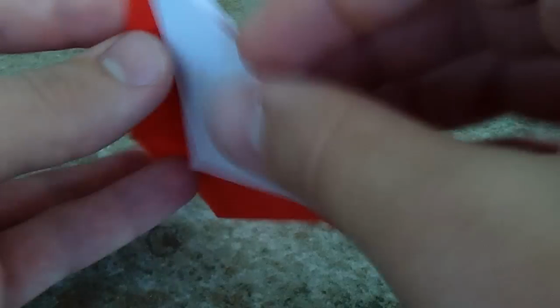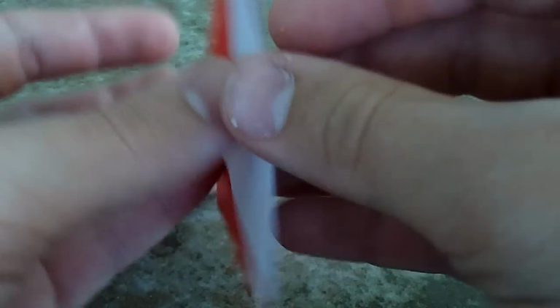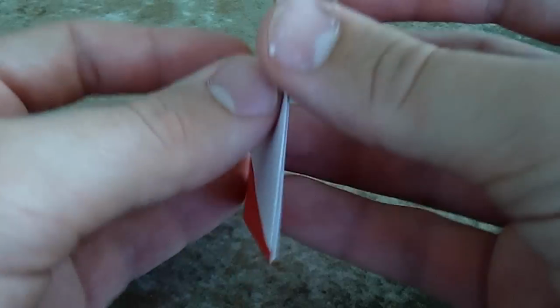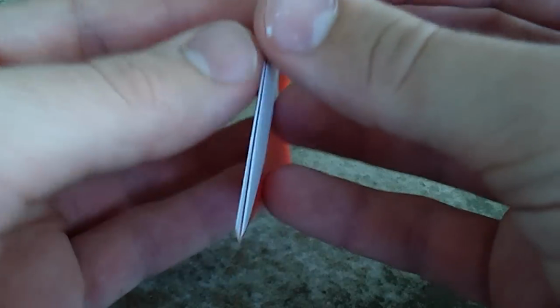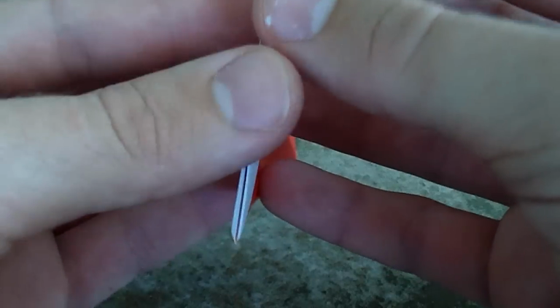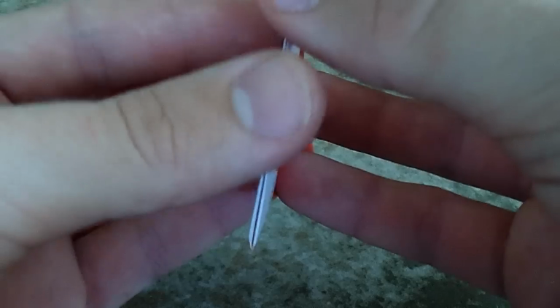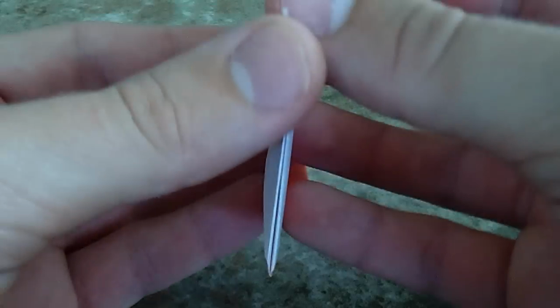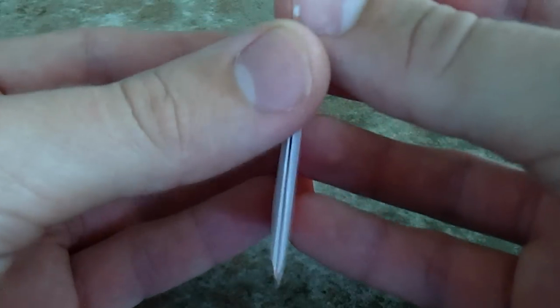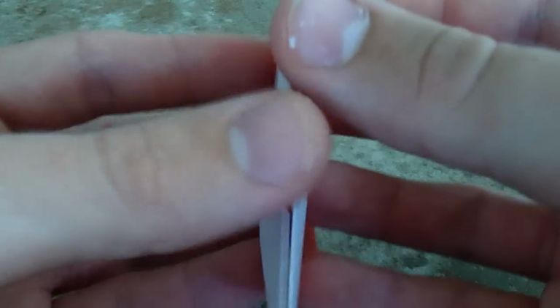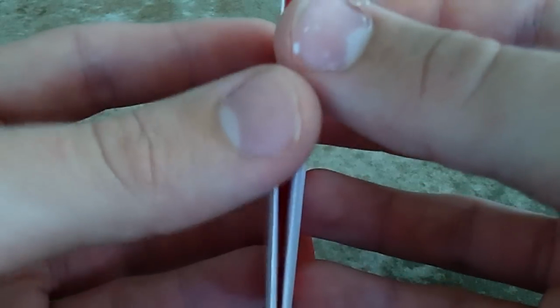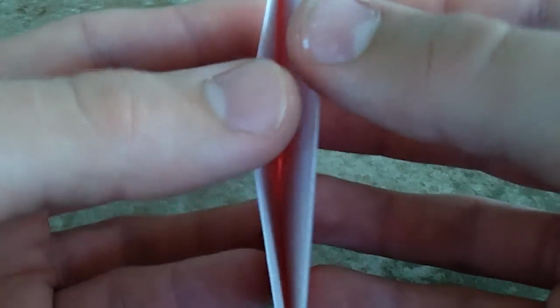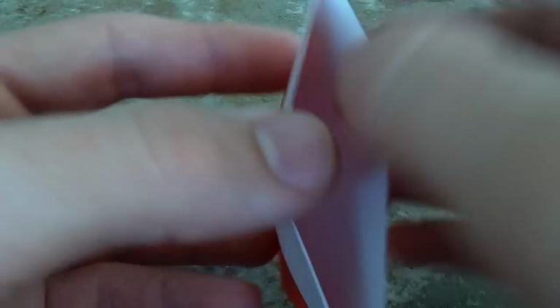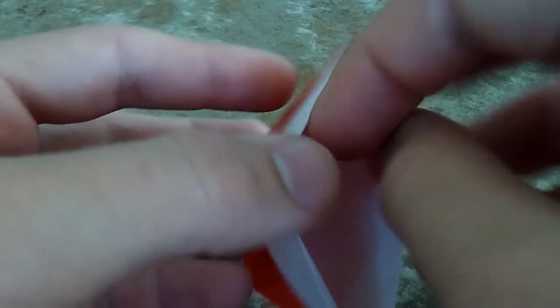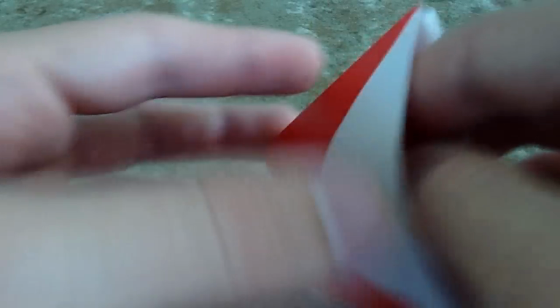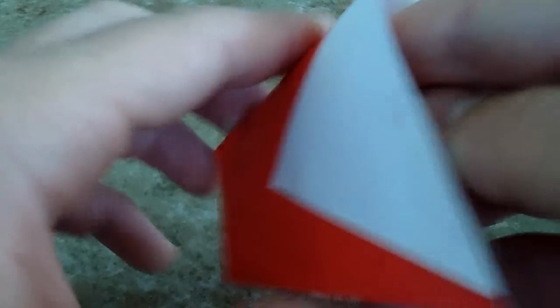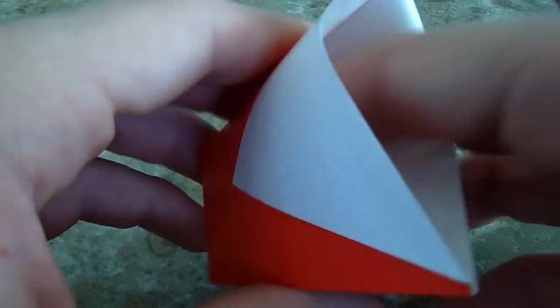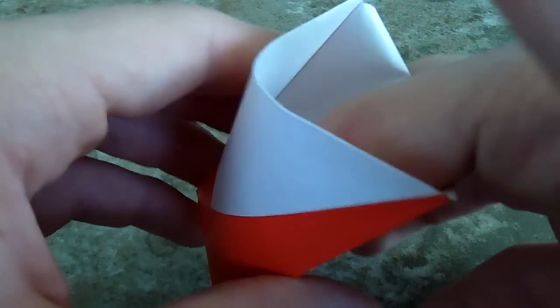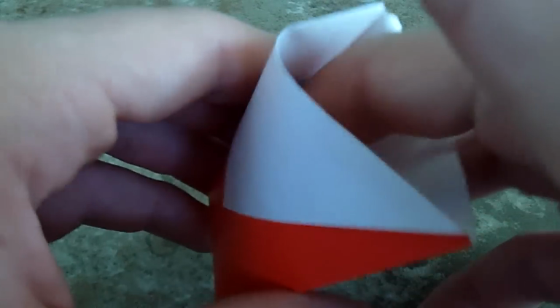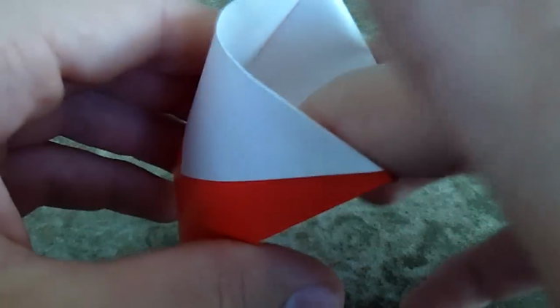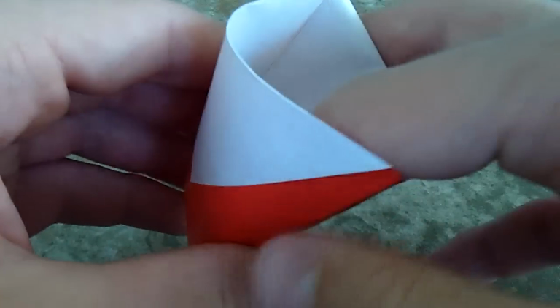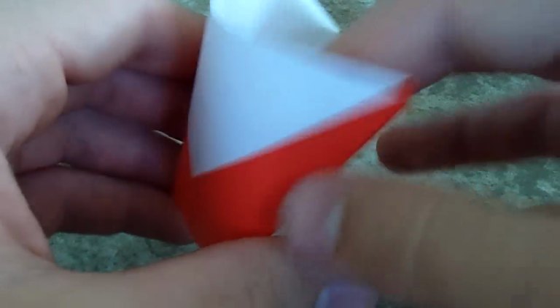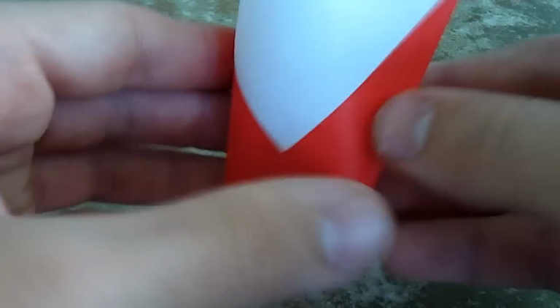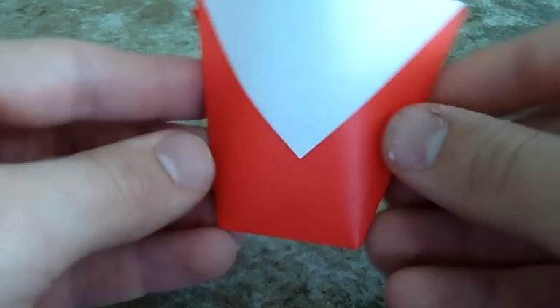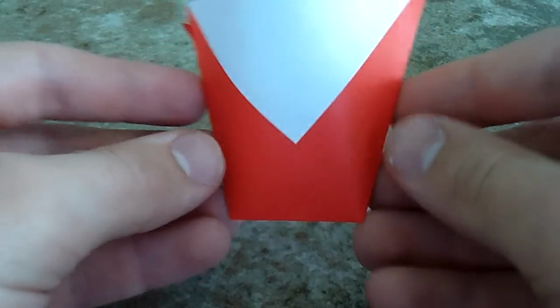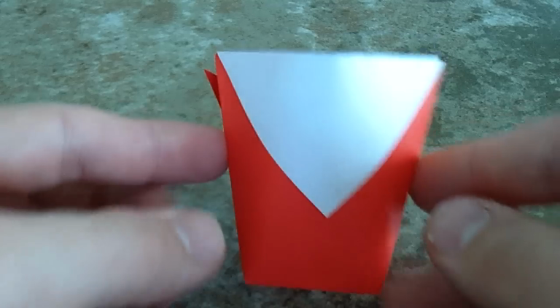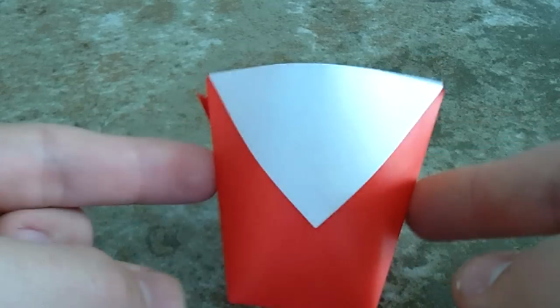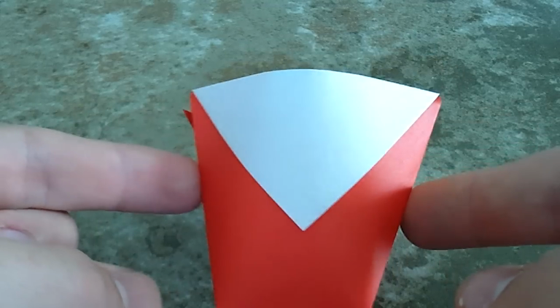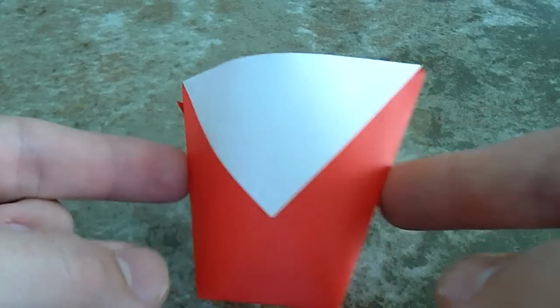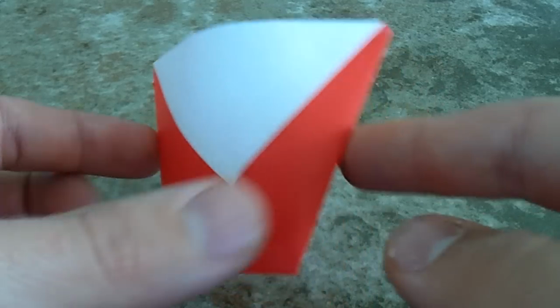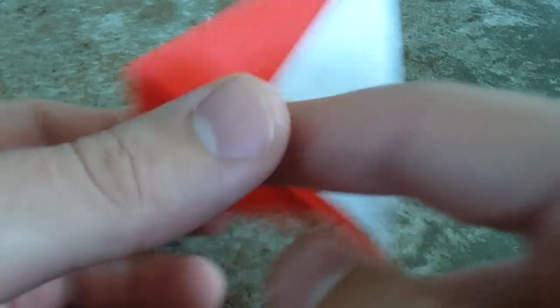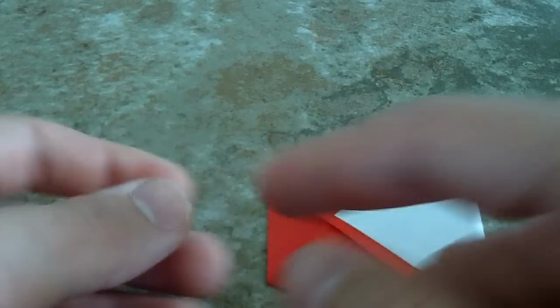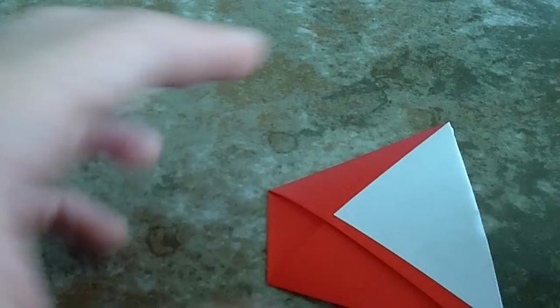Go ahead and crease both of those, then stick your hand right there, and you've got your little McDonald's cup.